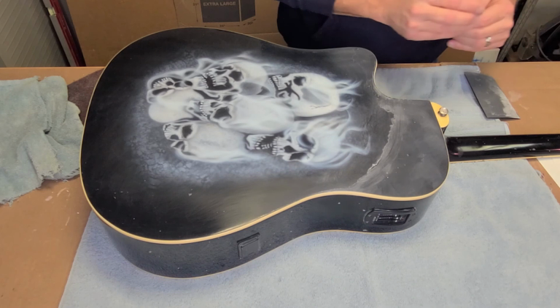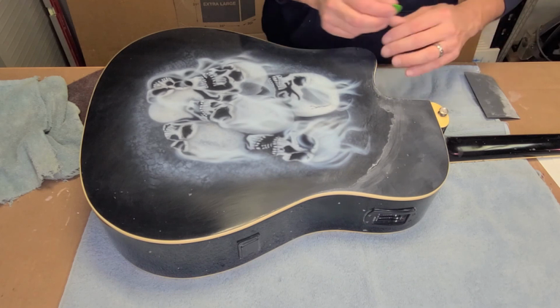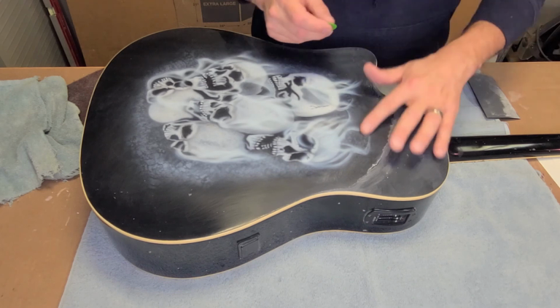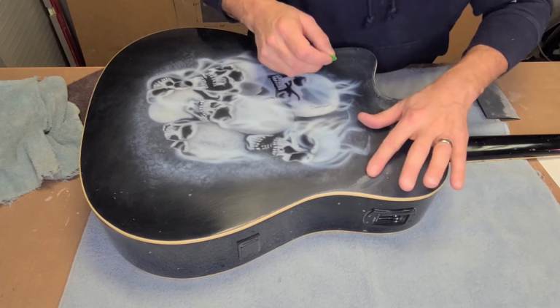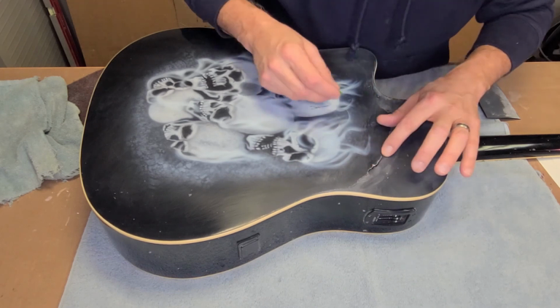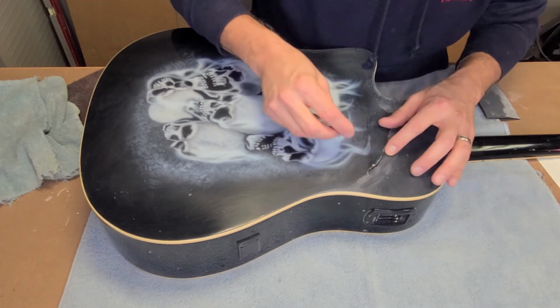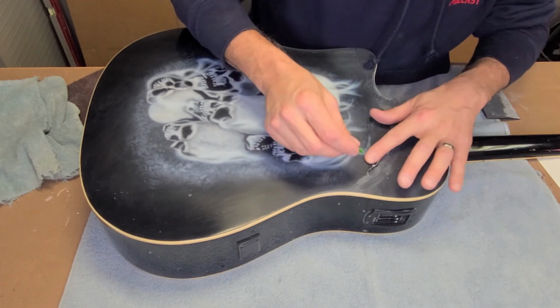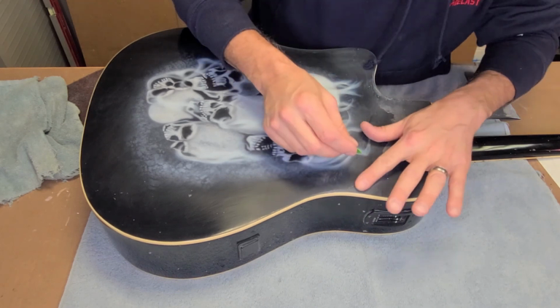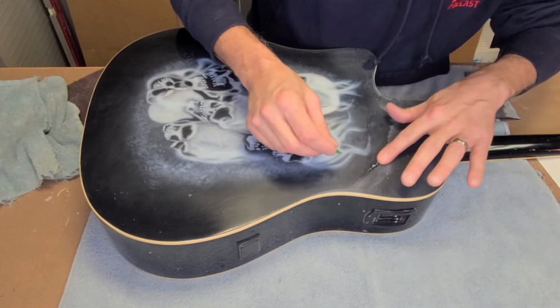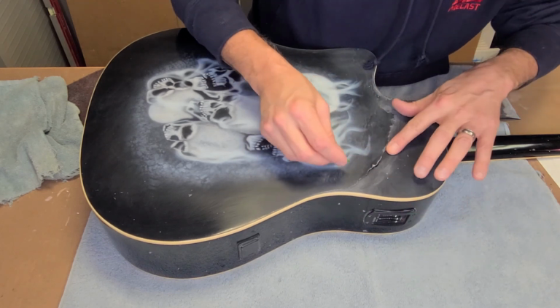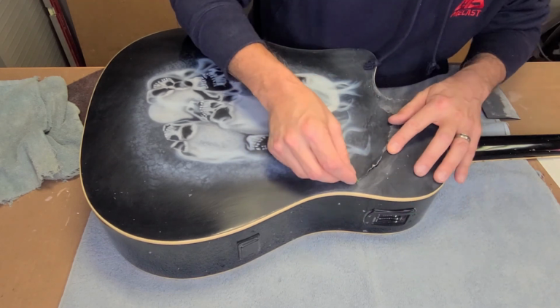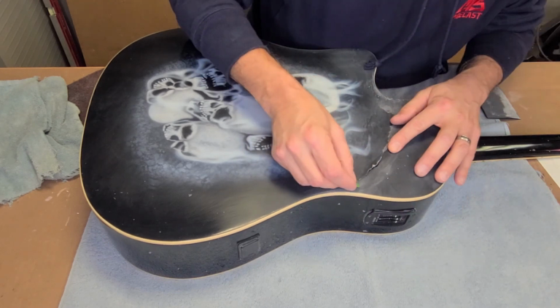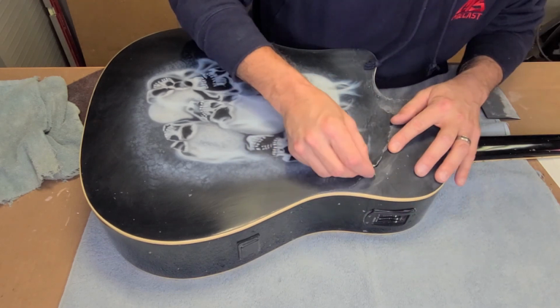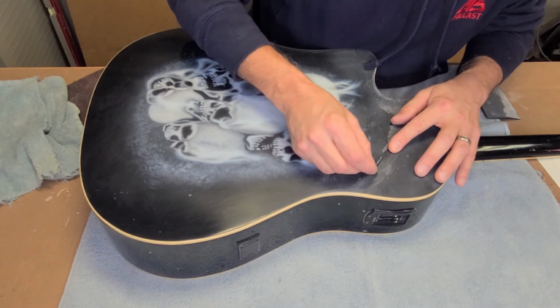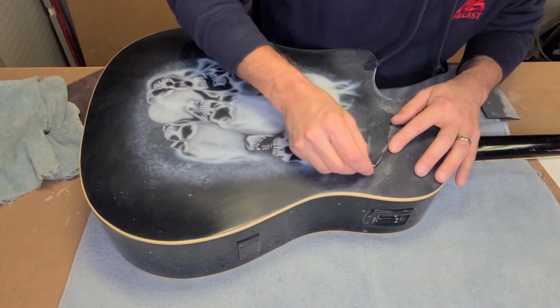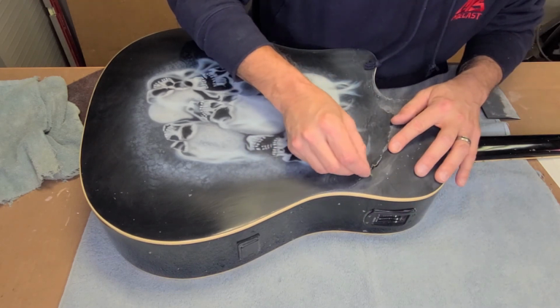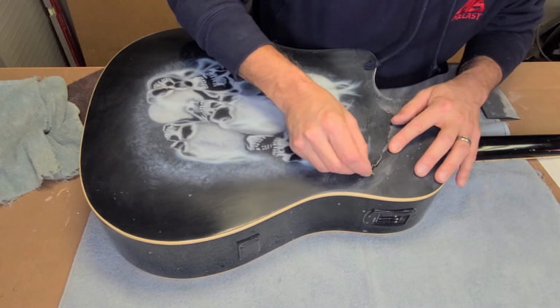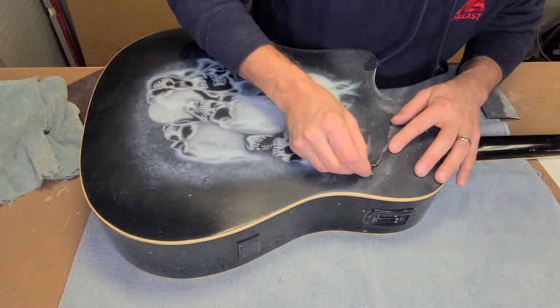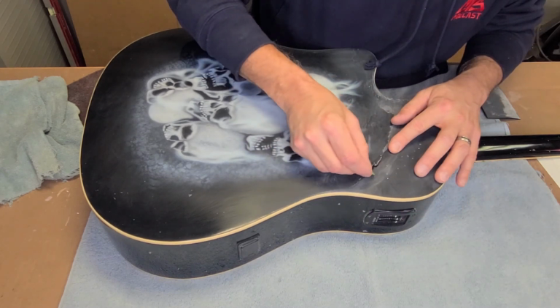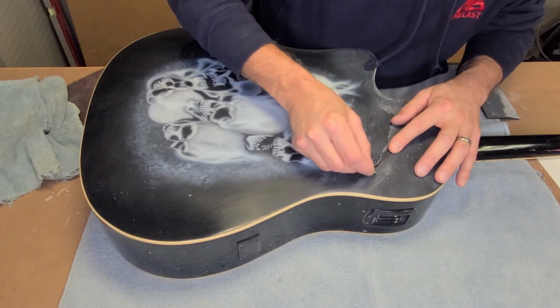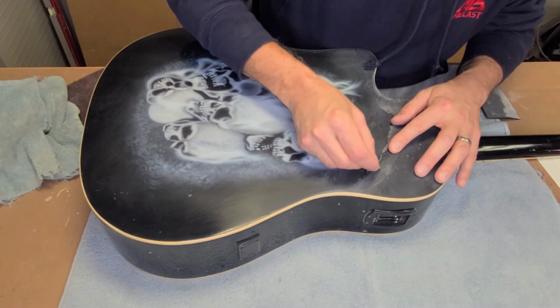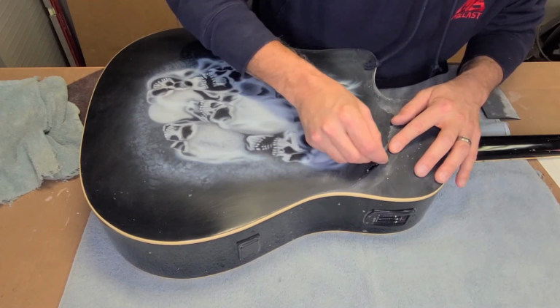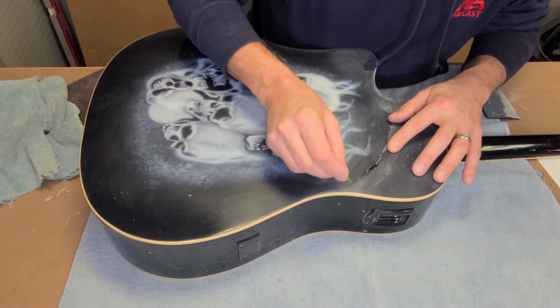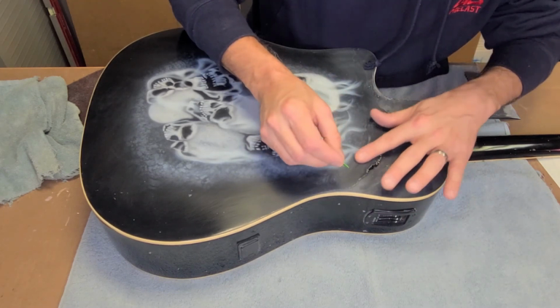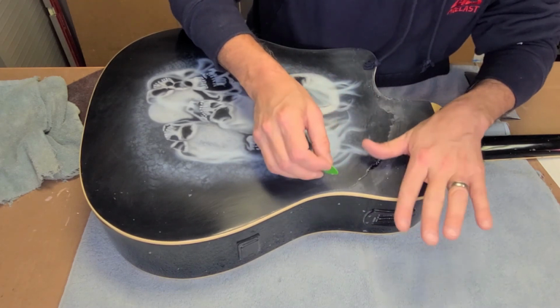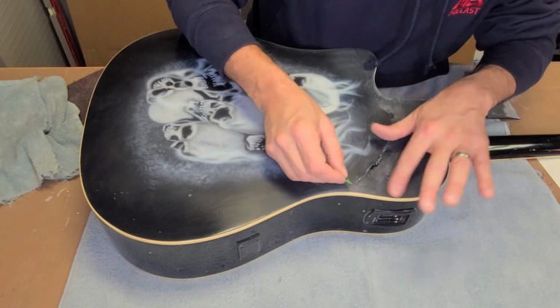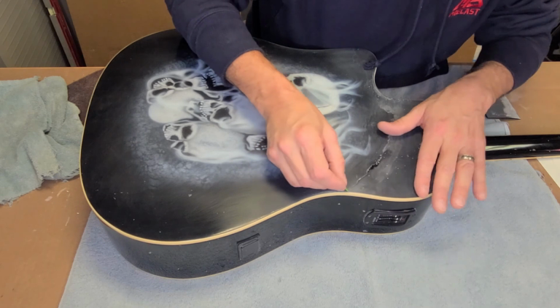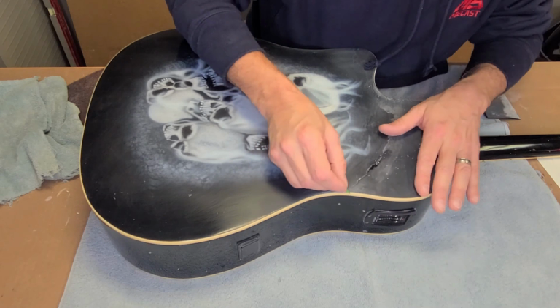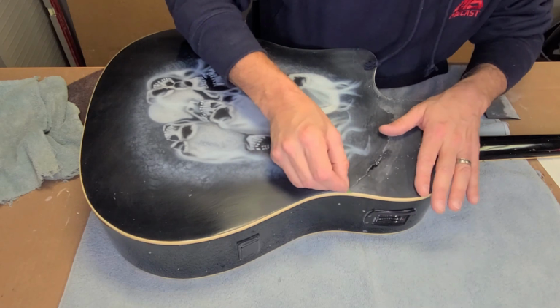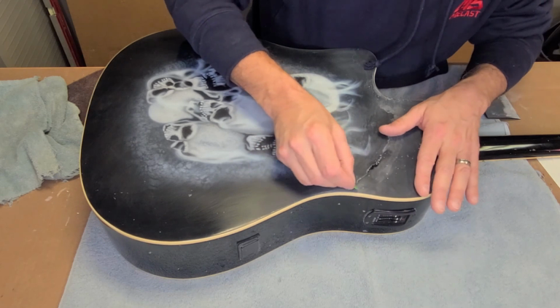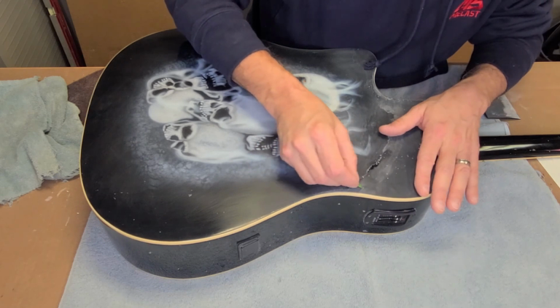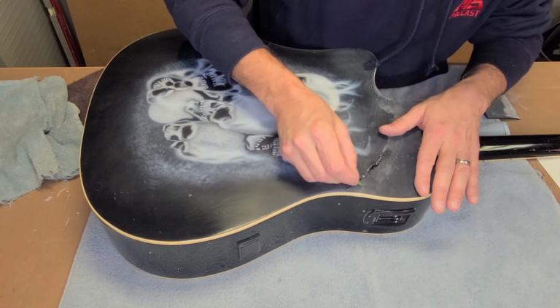You'll notice too that if it's not adhering, it'll start peeling. You've got to get it back to where it really stuck.